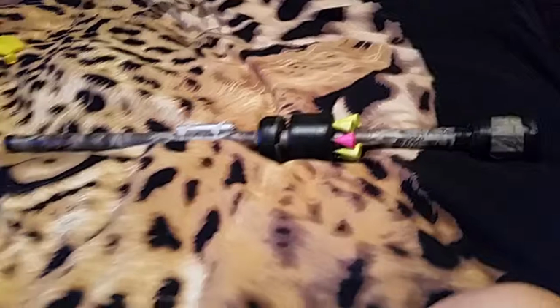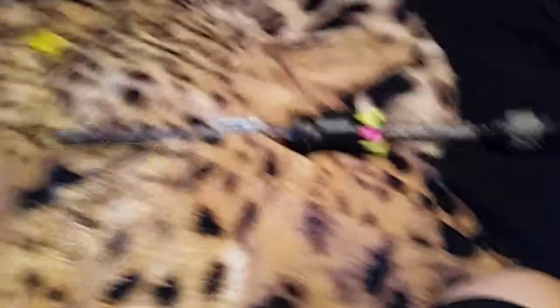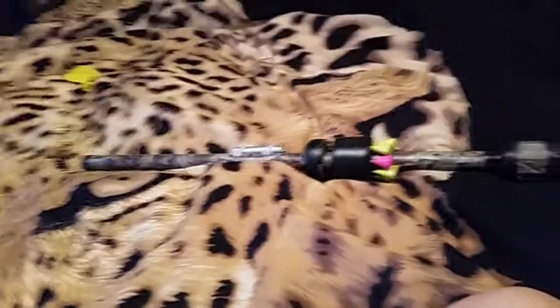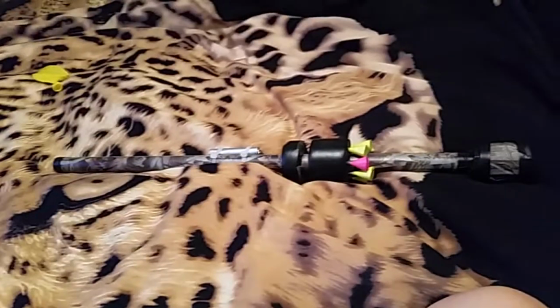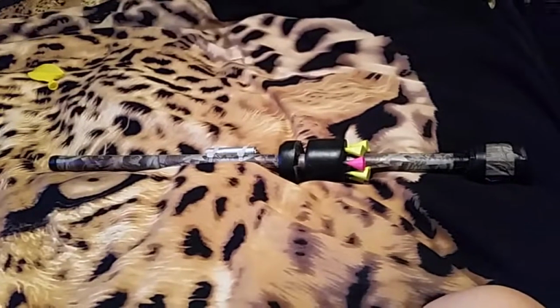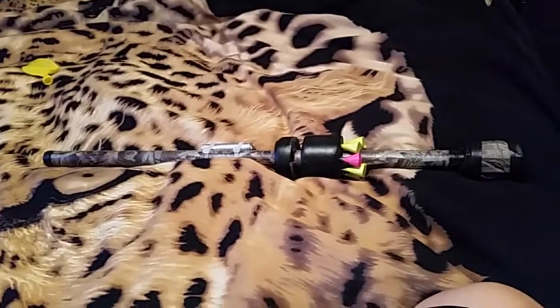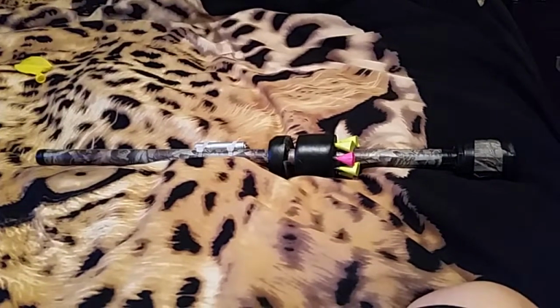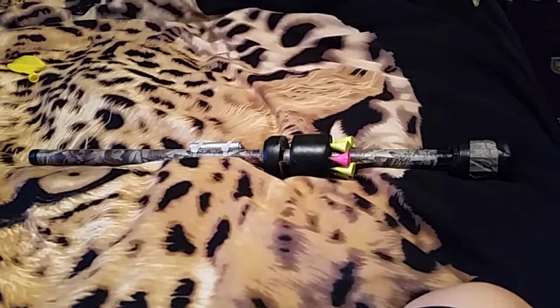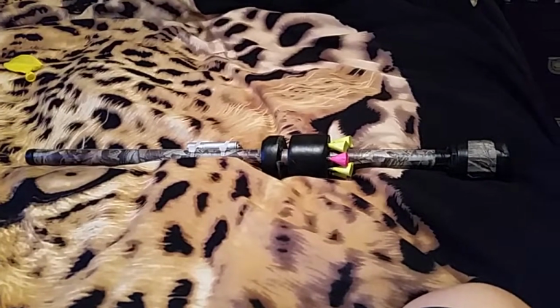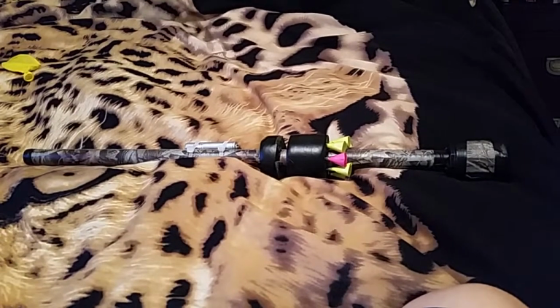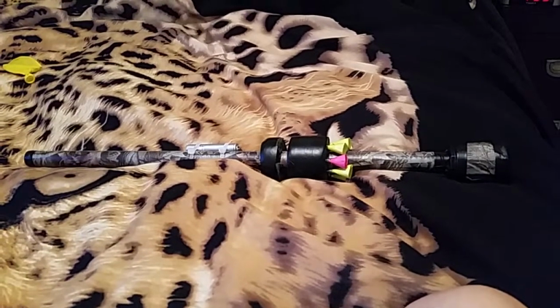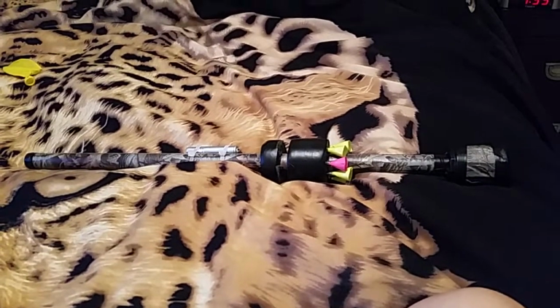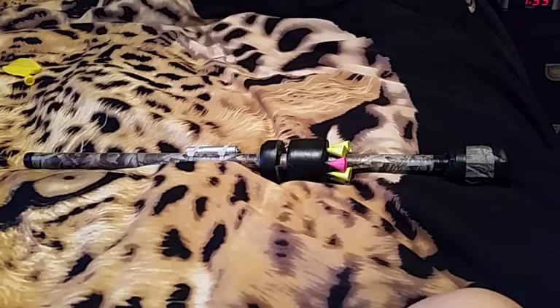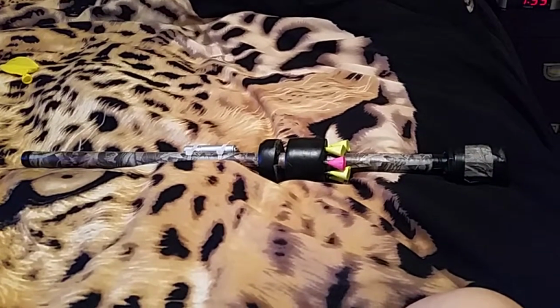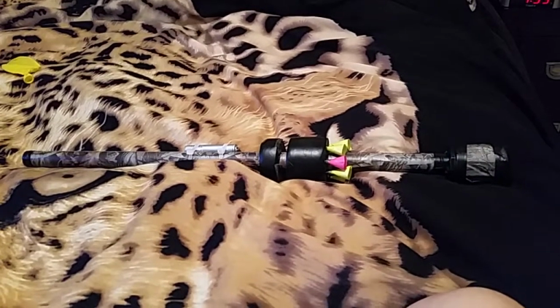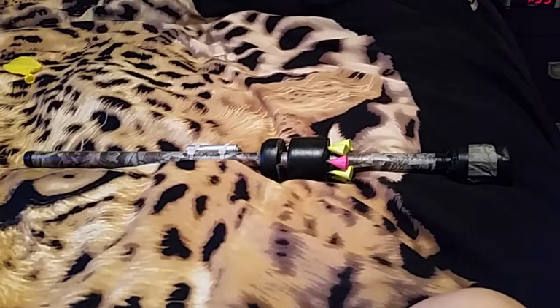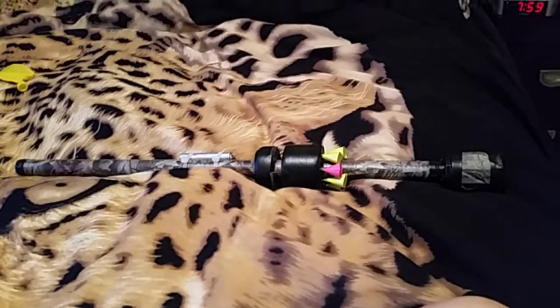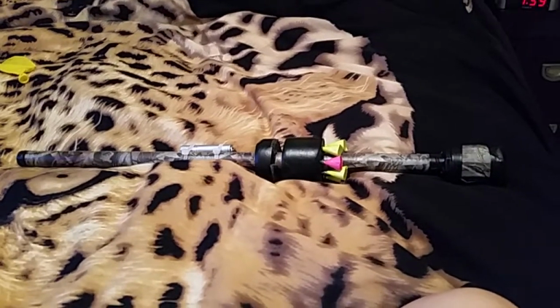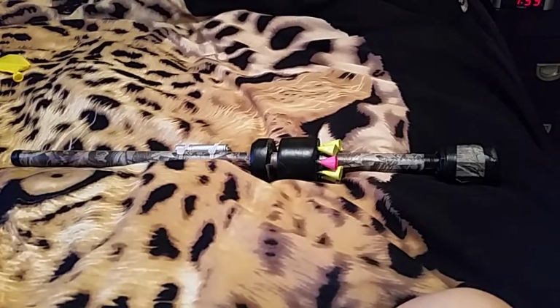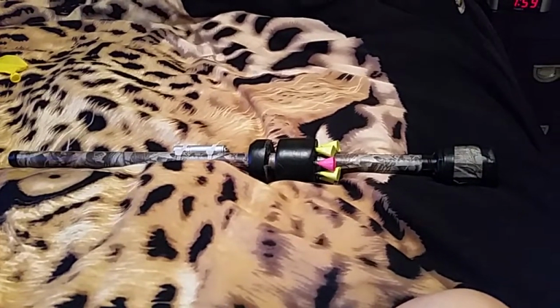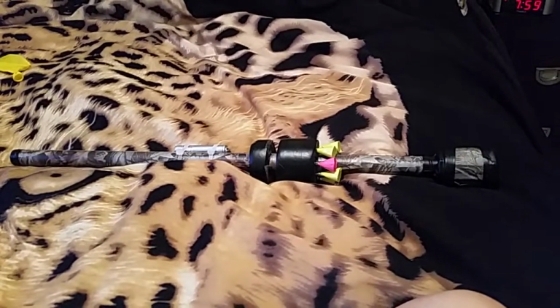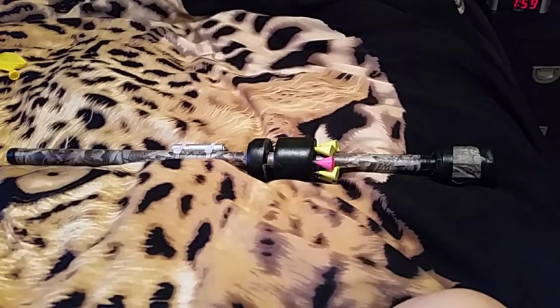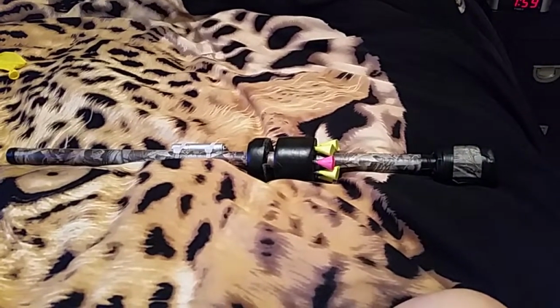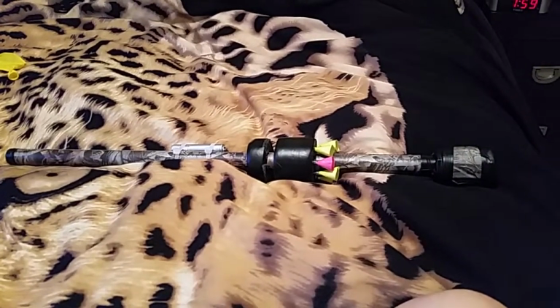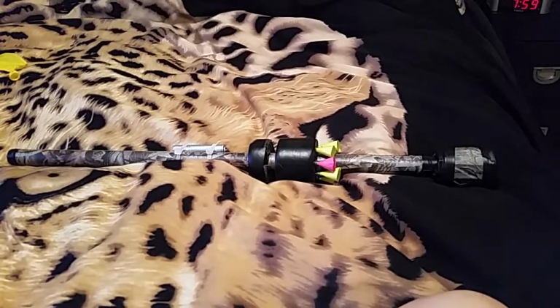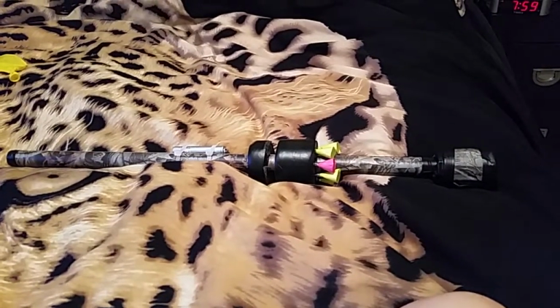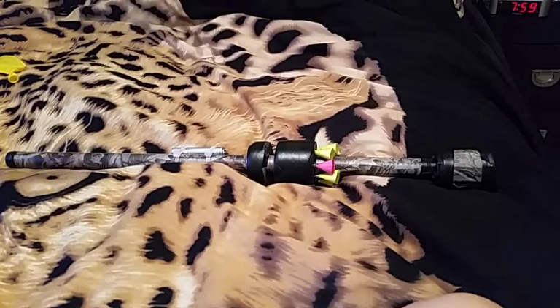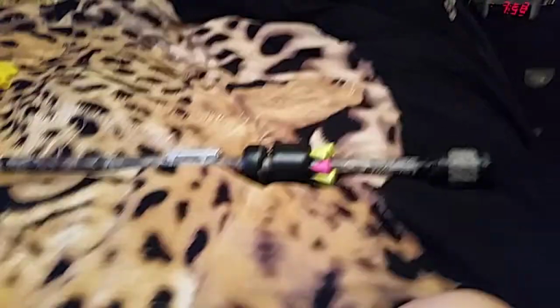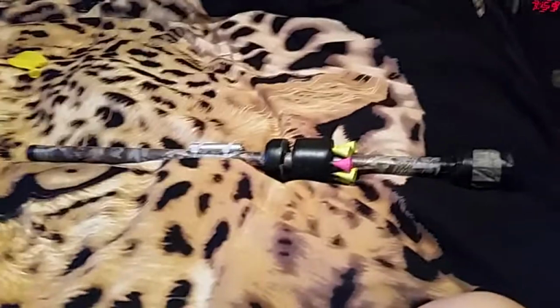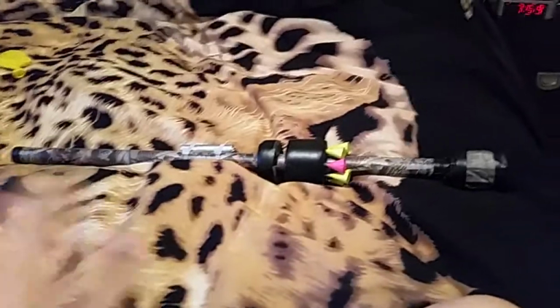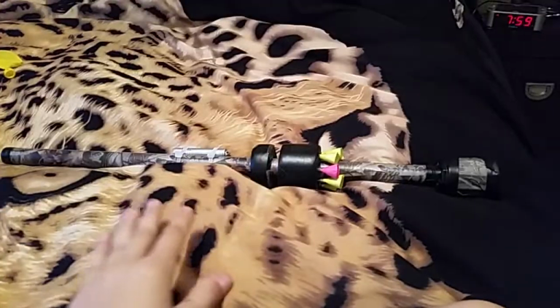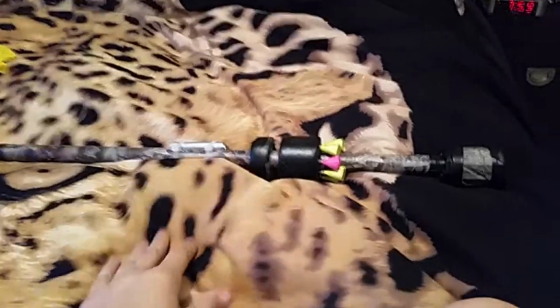Hey everybody, what's going on? It's the Raging Silverback here, and today we're going to be looking at my blow dart gun, or blow gun as people call it.